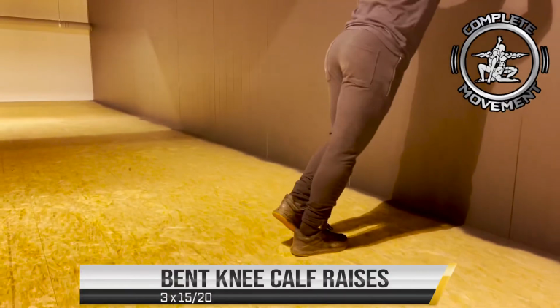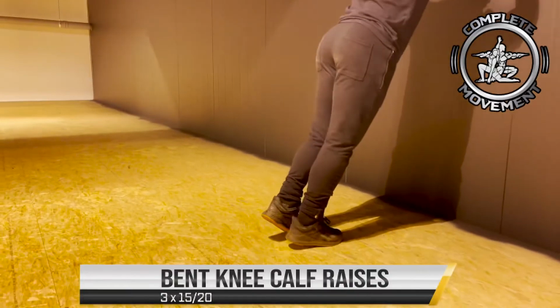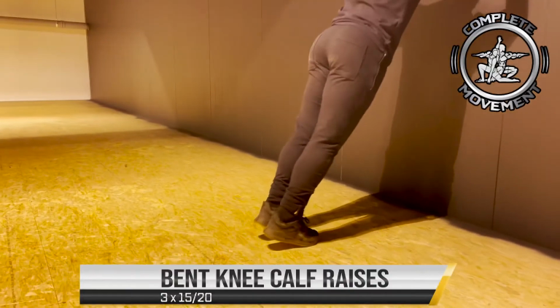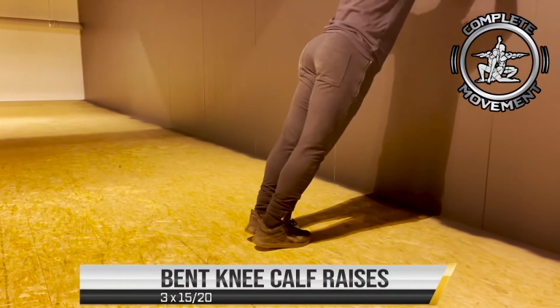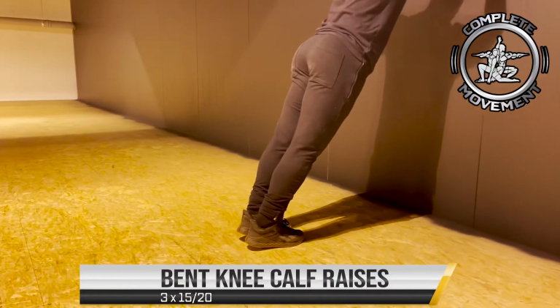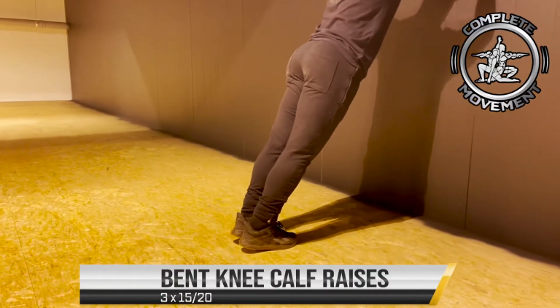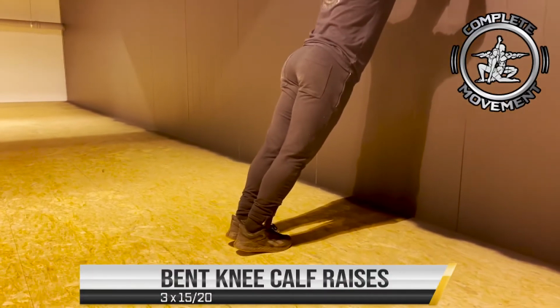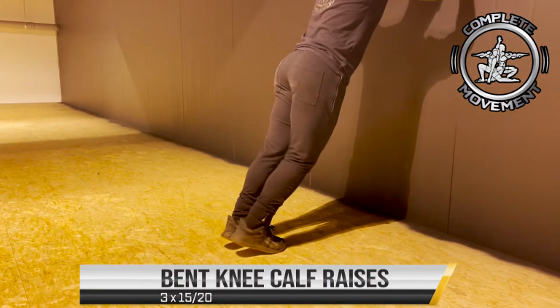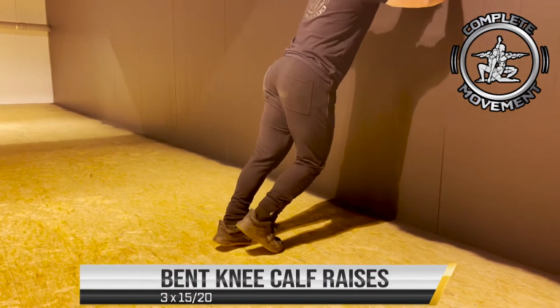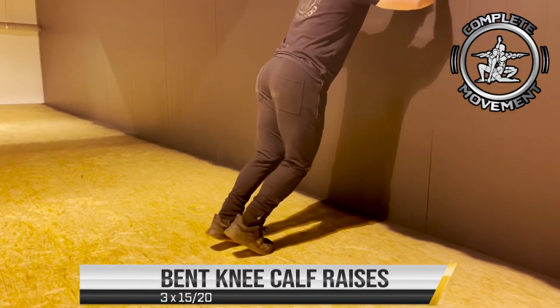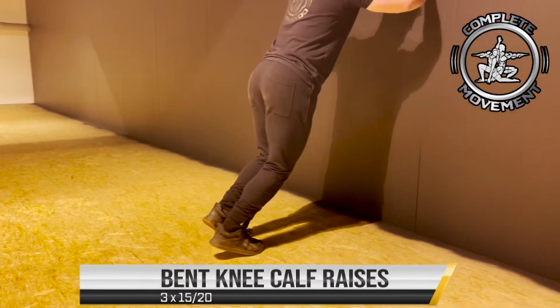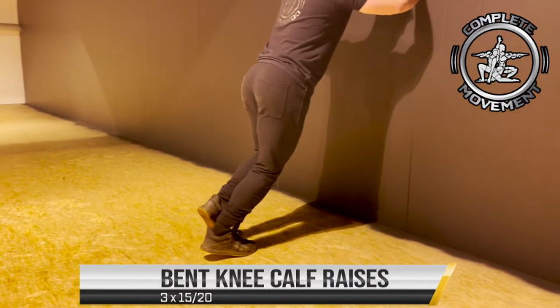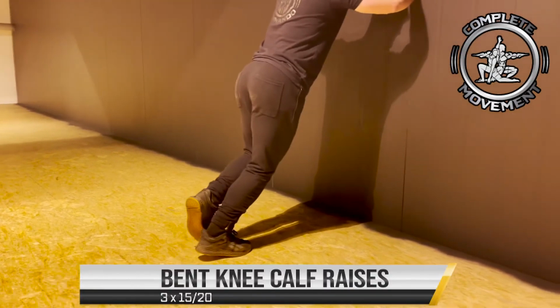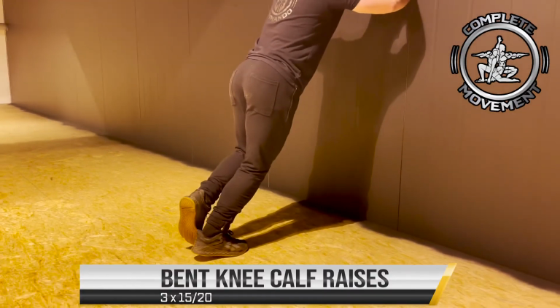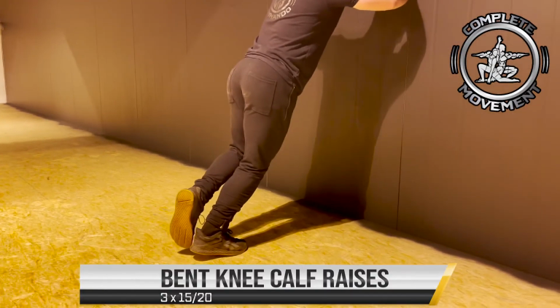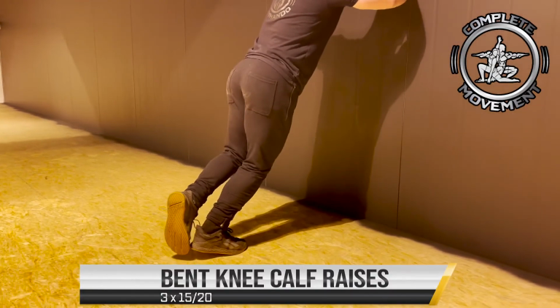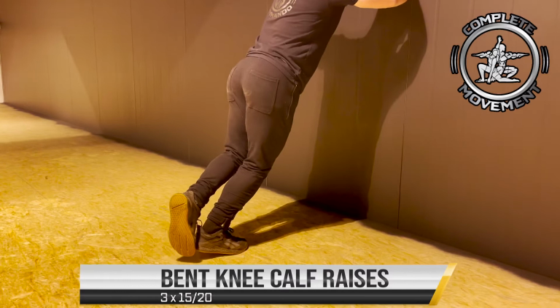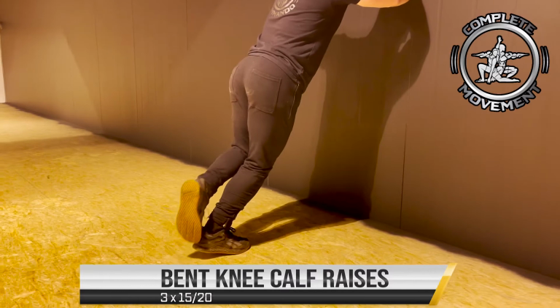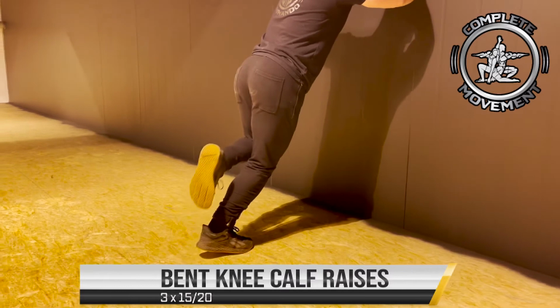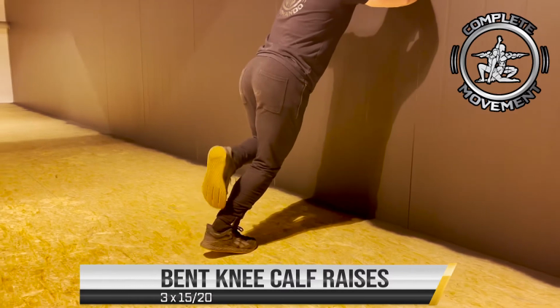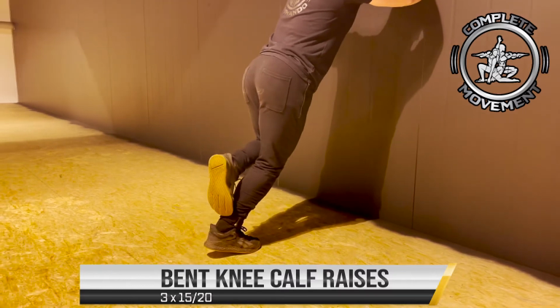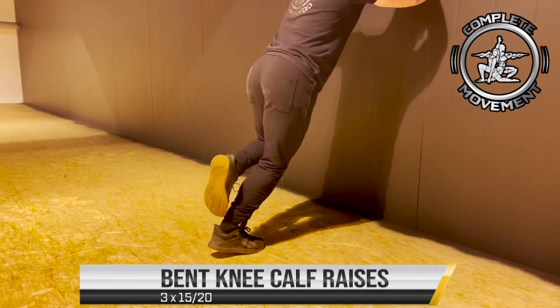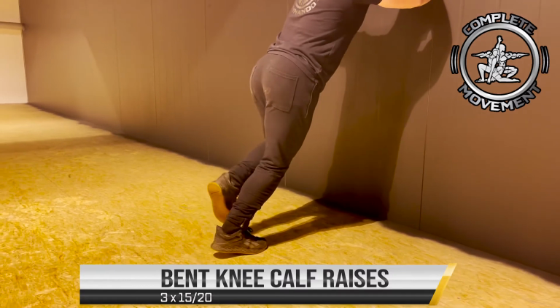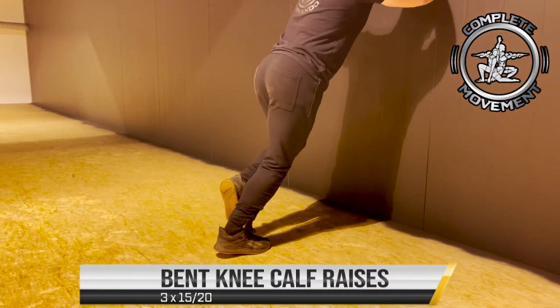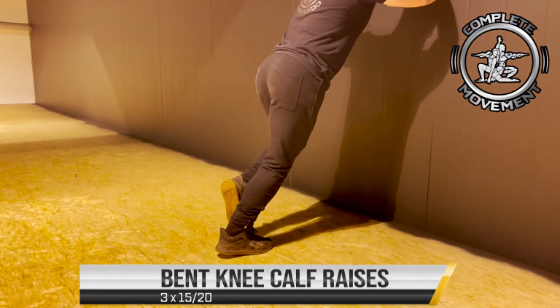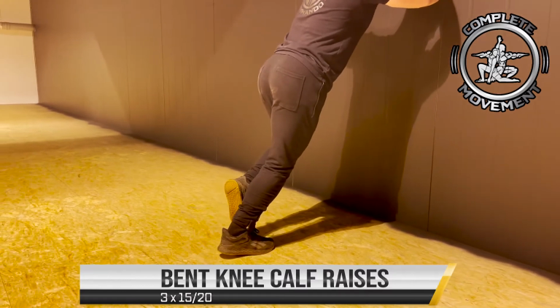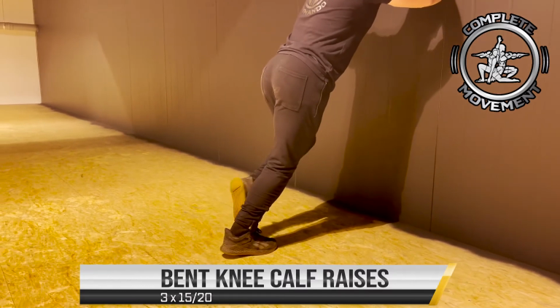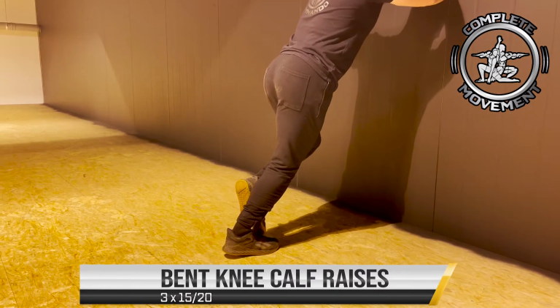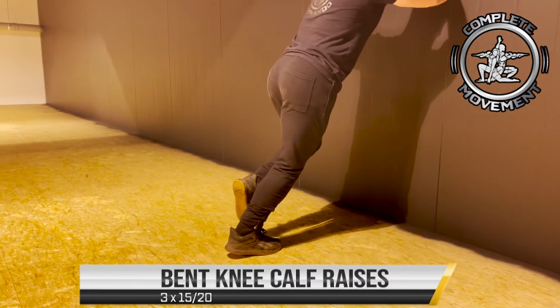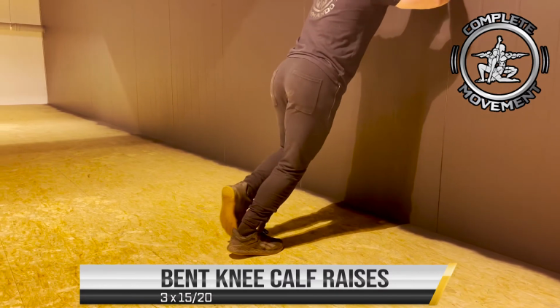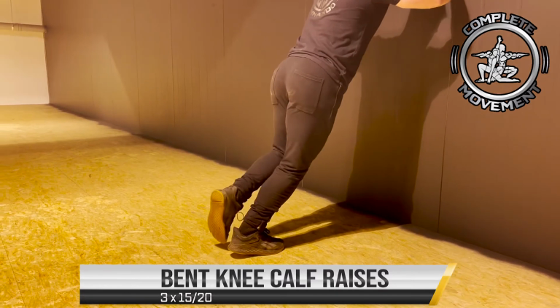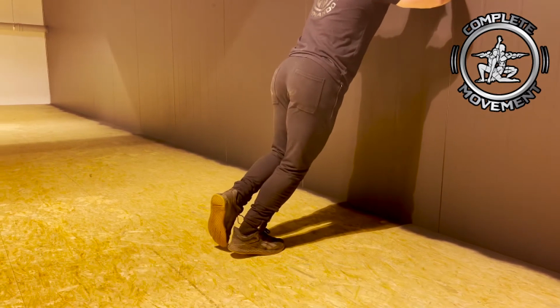And now we're going to do some bent knee calf raises. It just targets a slightly different area of the shin and works on ankle mobility. Again, three sets of 15 to 20 on this.